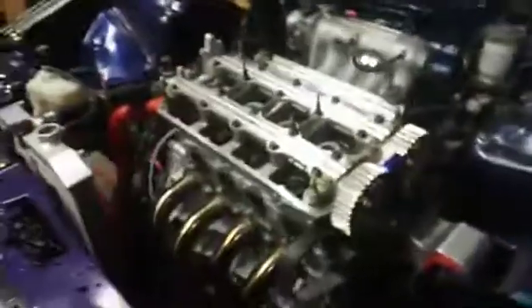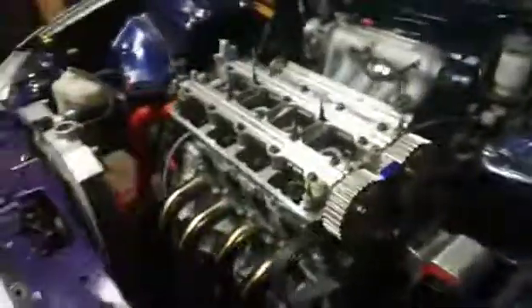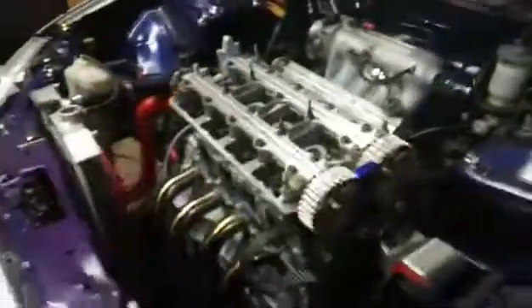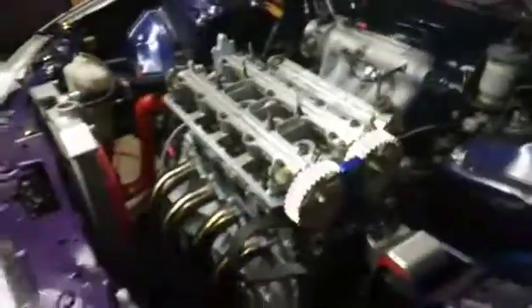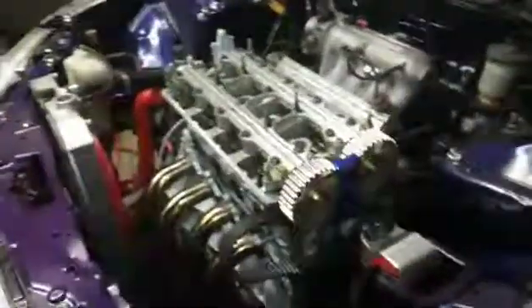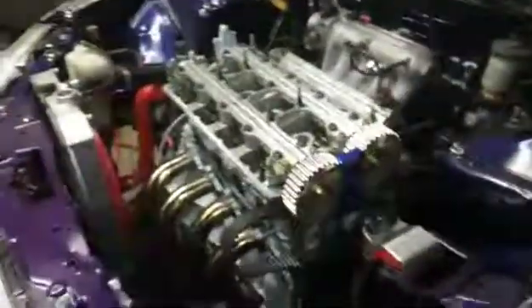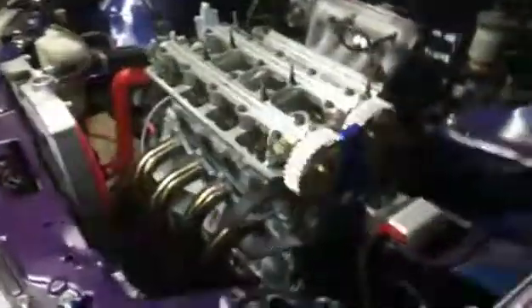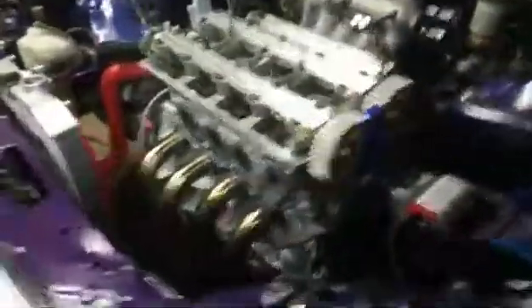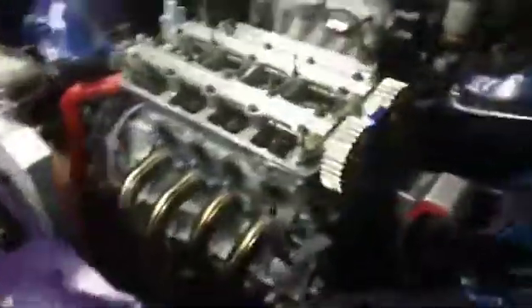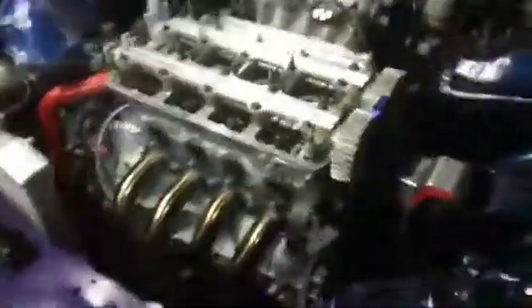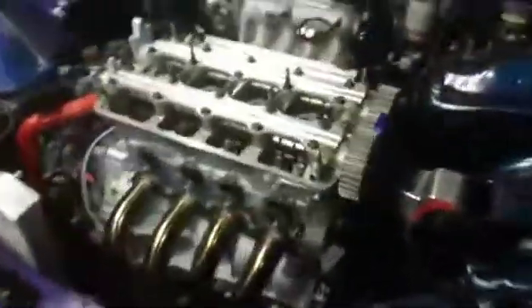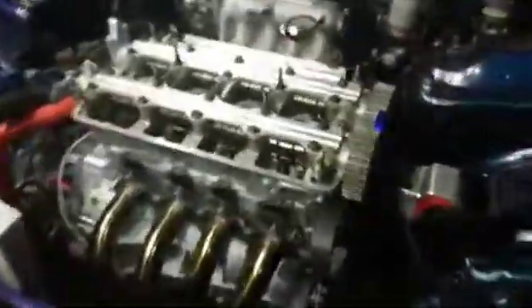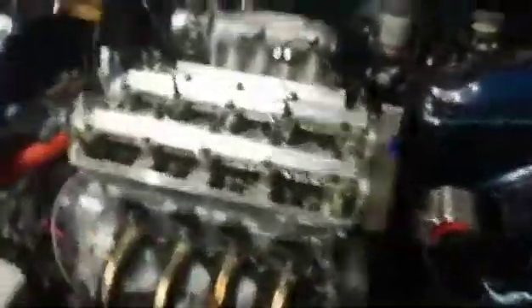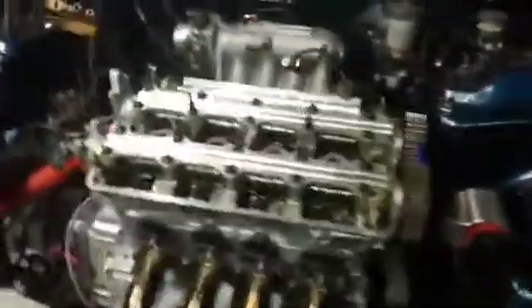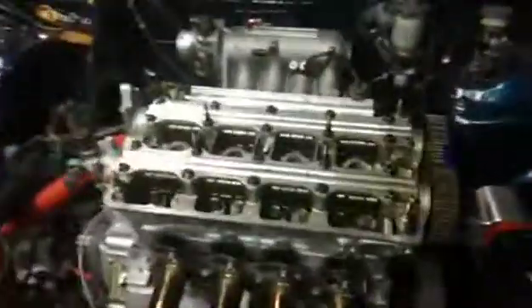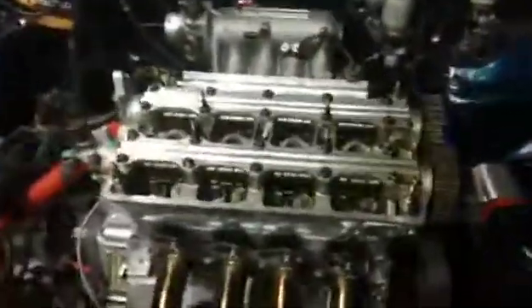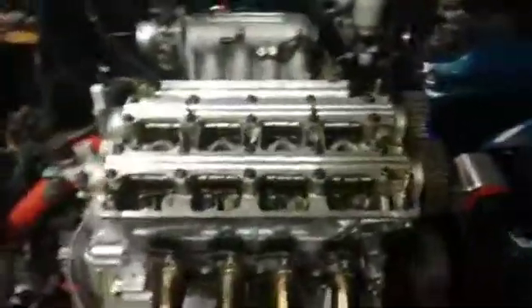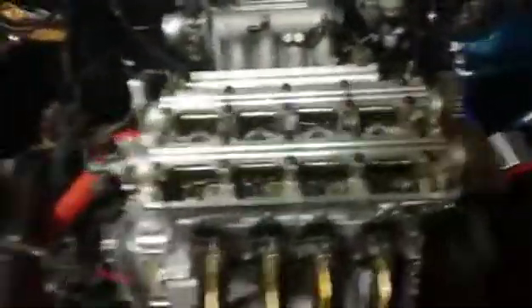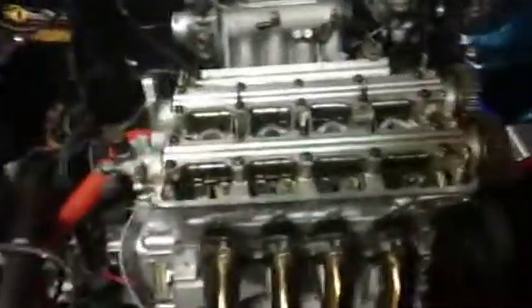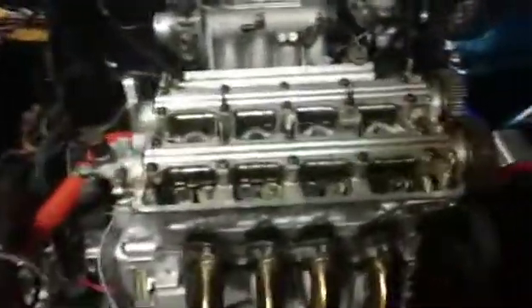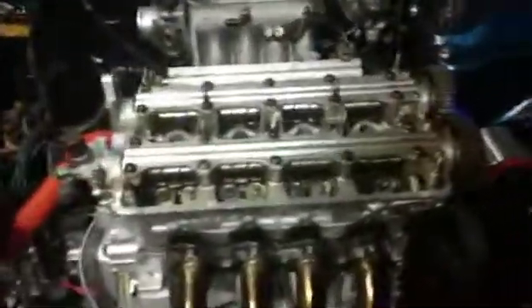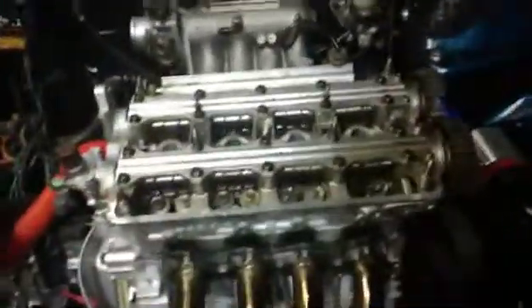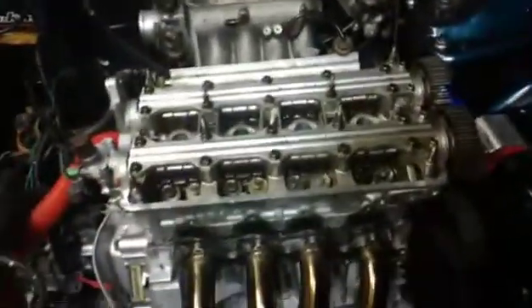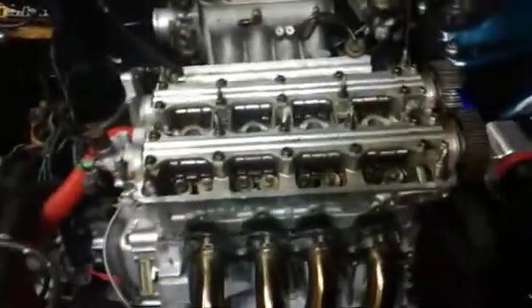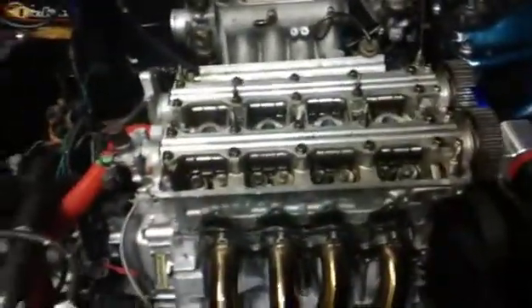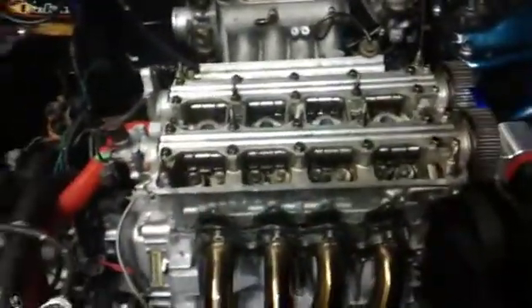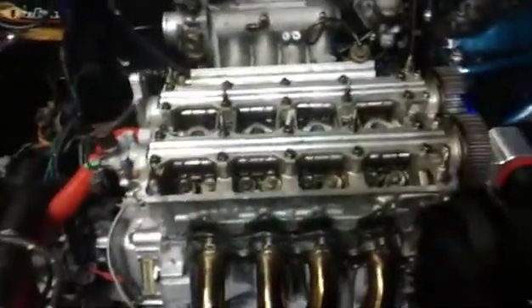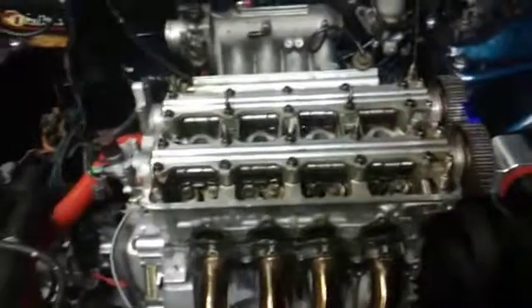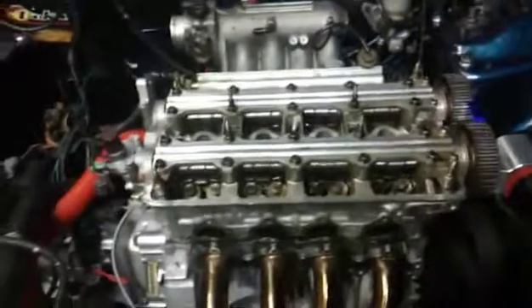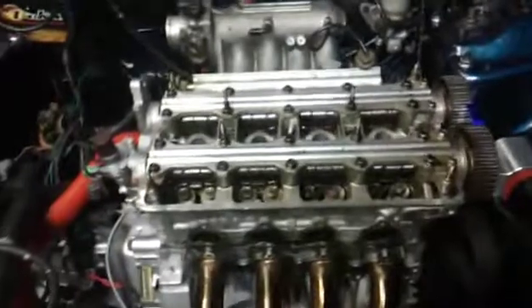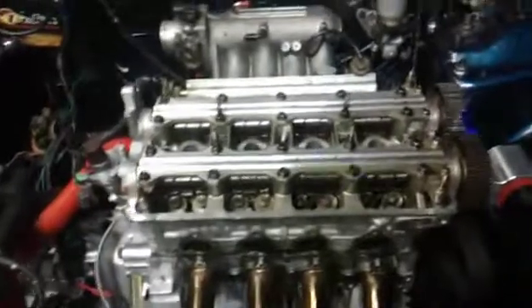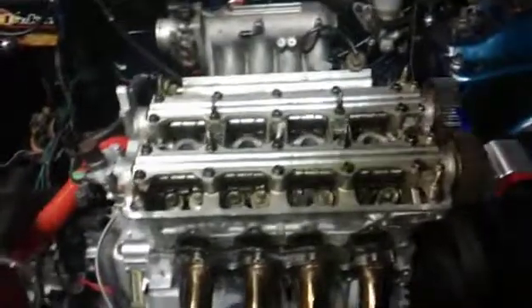All right guys, I got the last of the valve stem seals done. As you can see, I'm rocking right along.